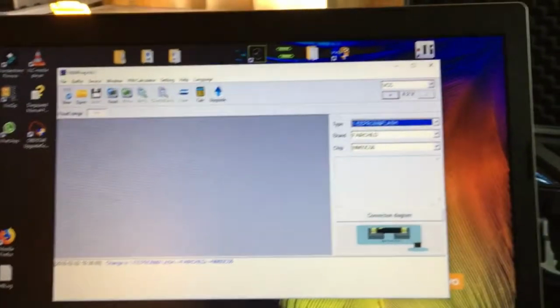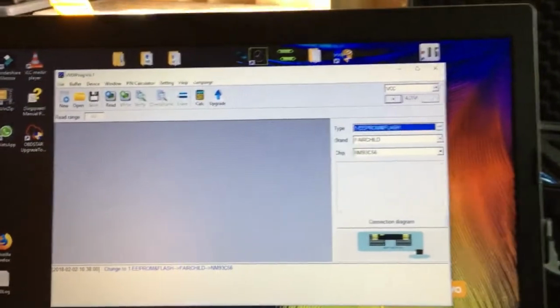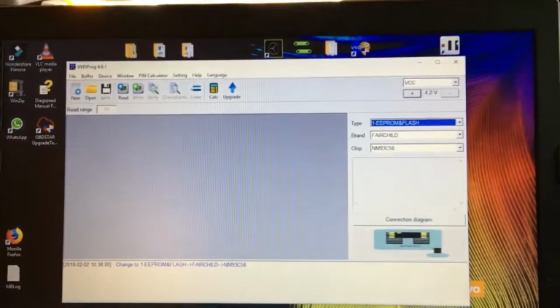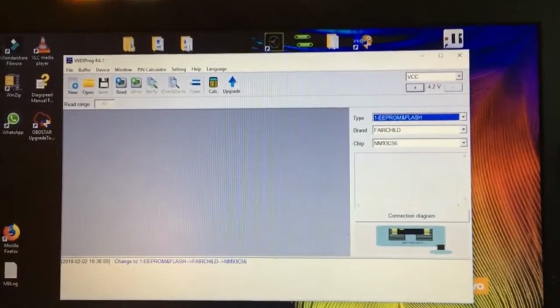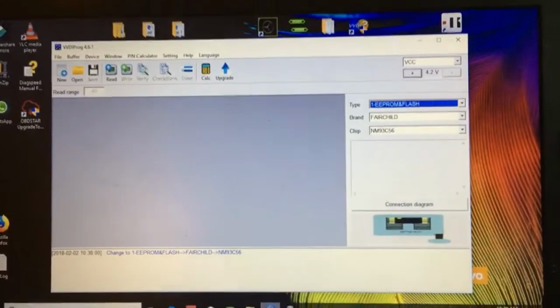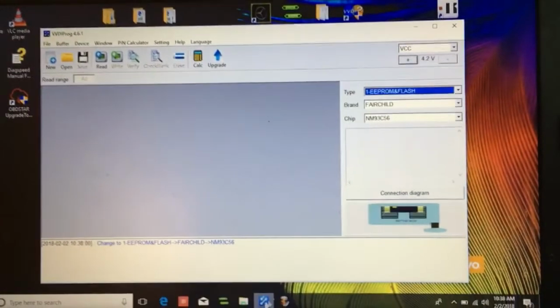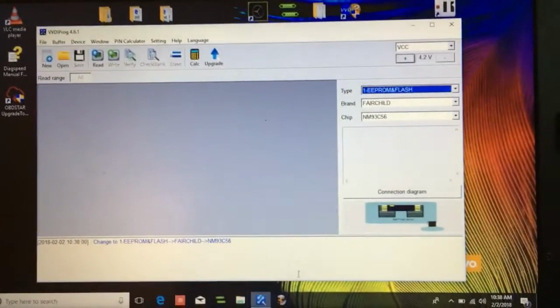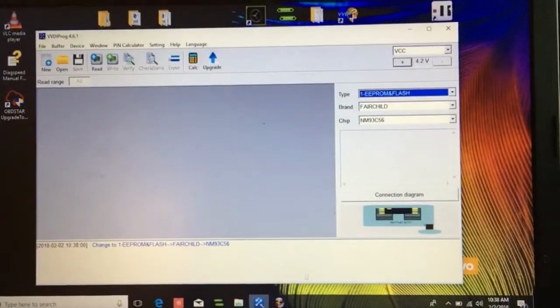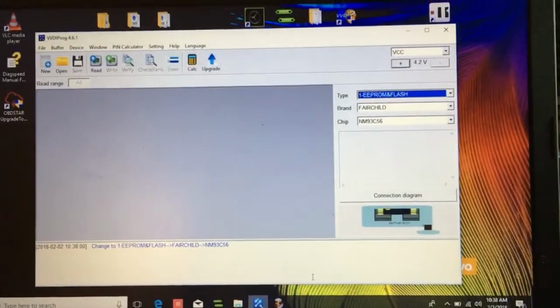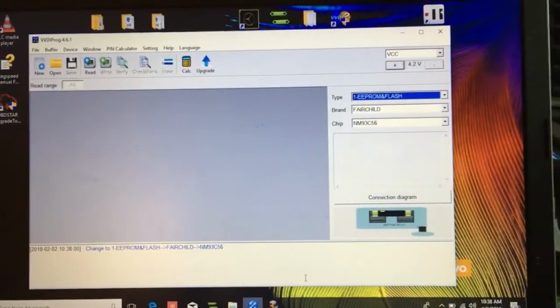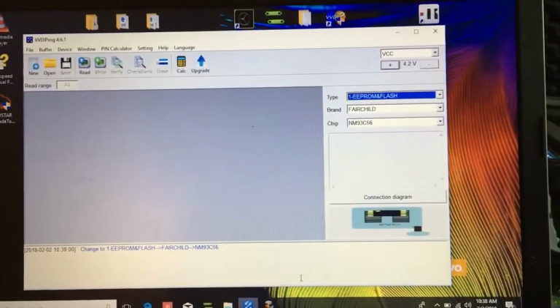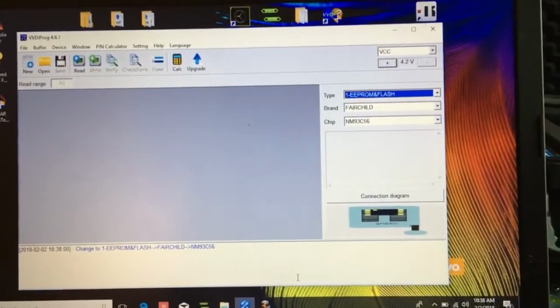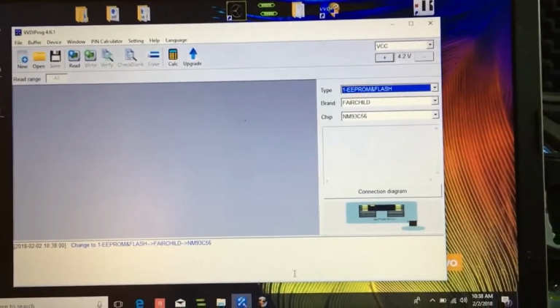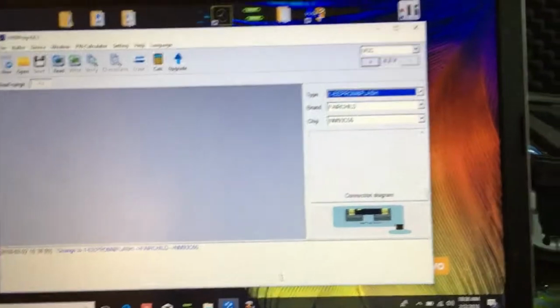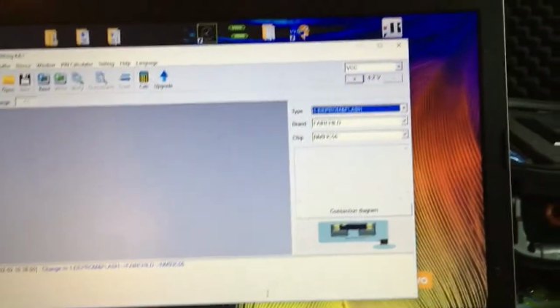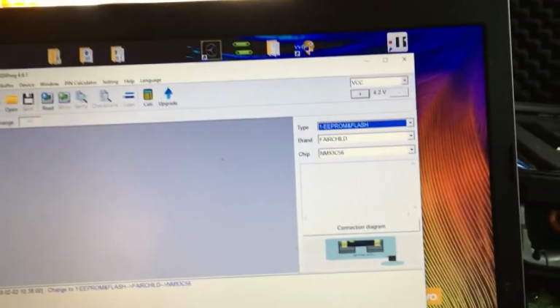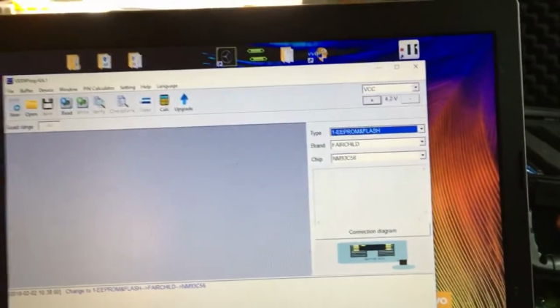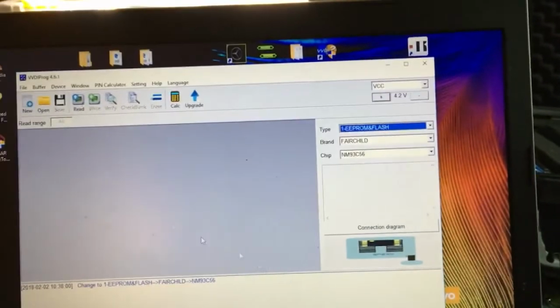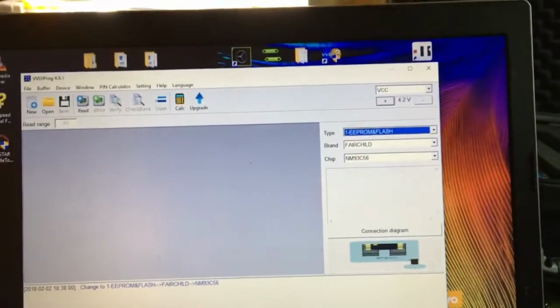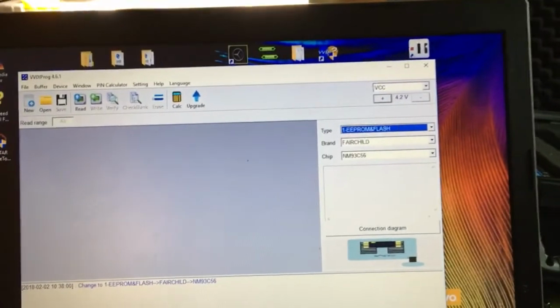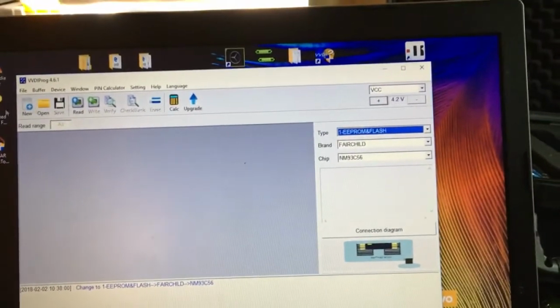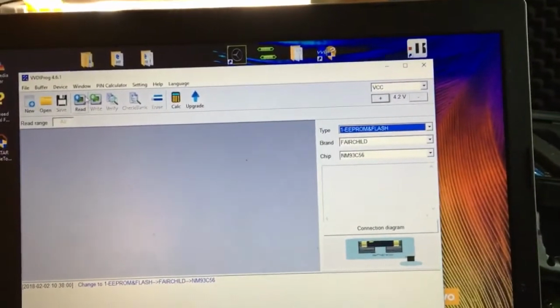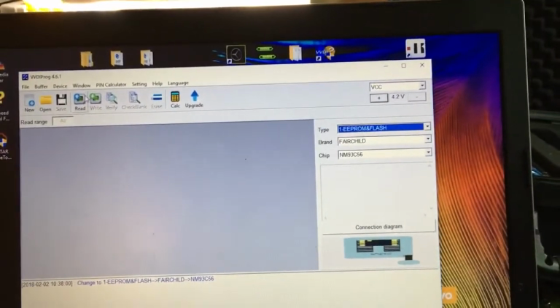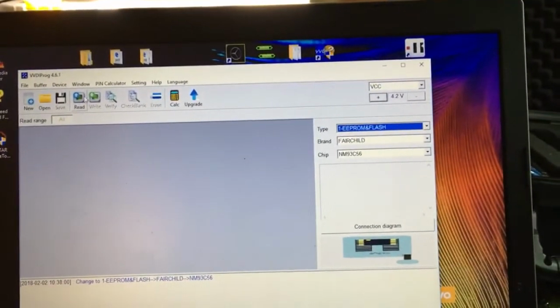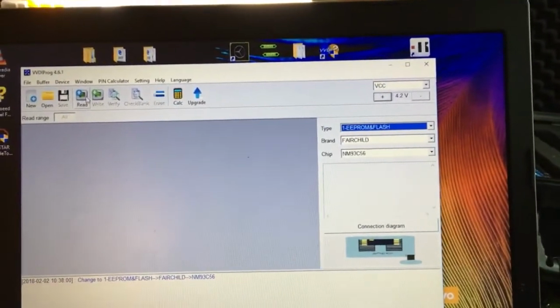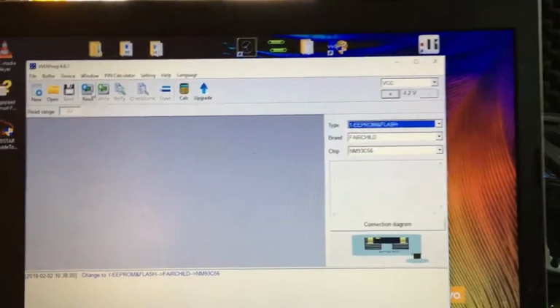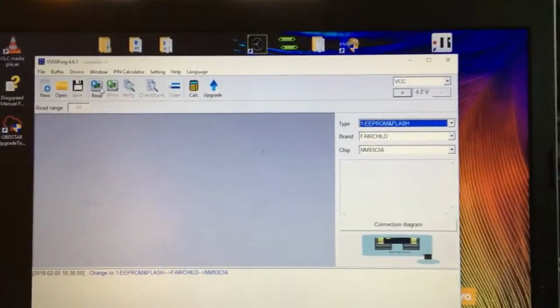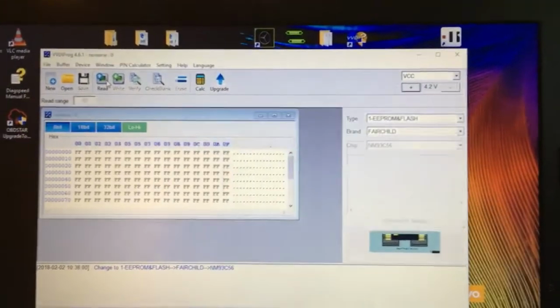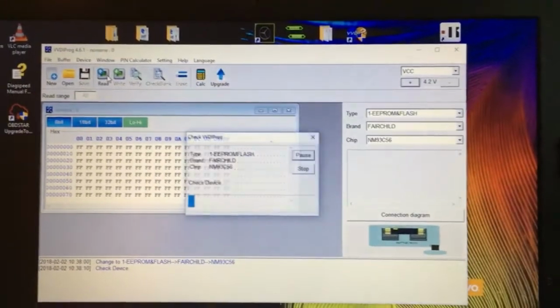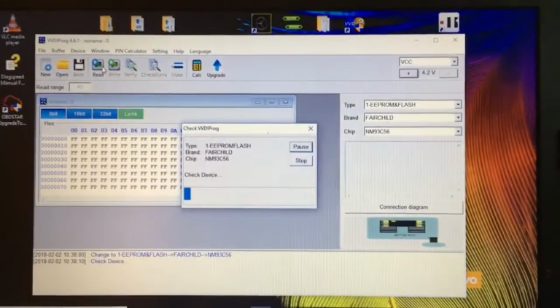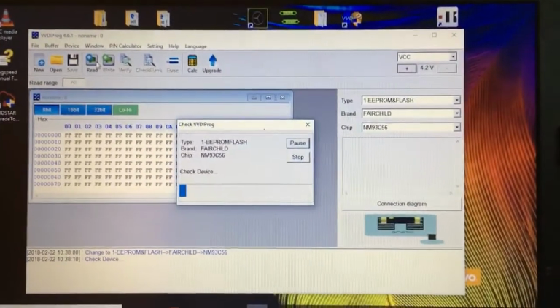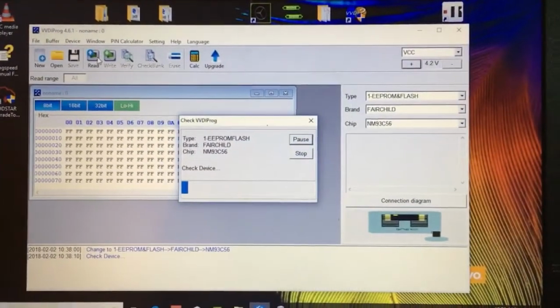Okay, so you see it's on the device already, and the voltage is 4.2. I'm gonna show you guys — we're gonna read.